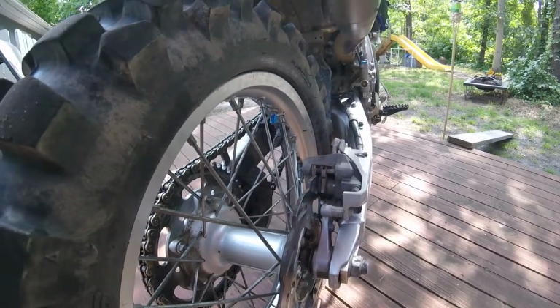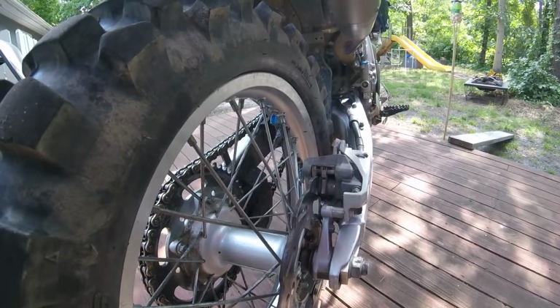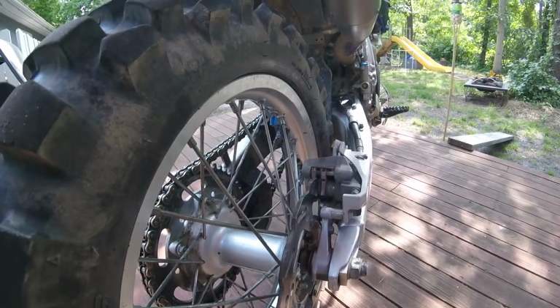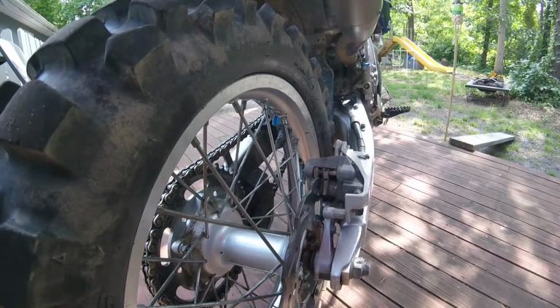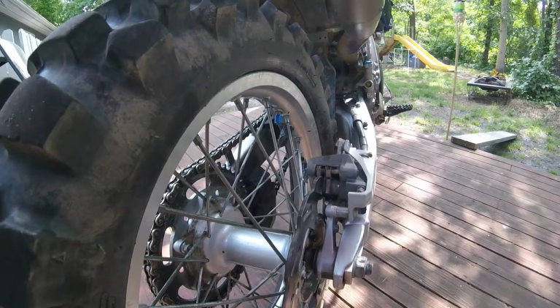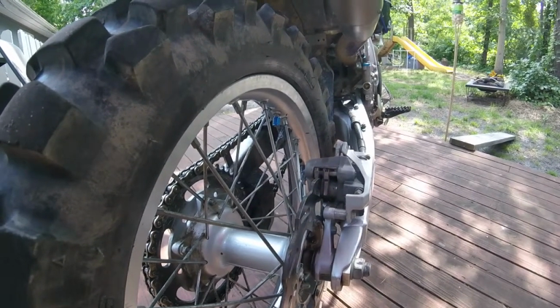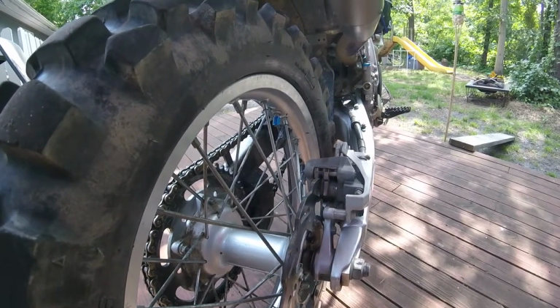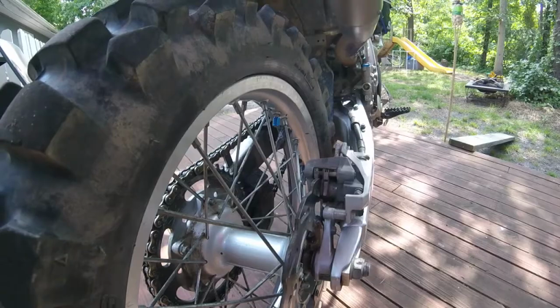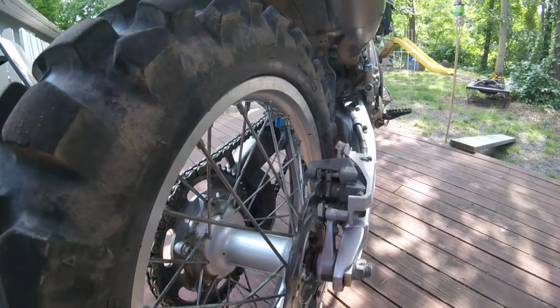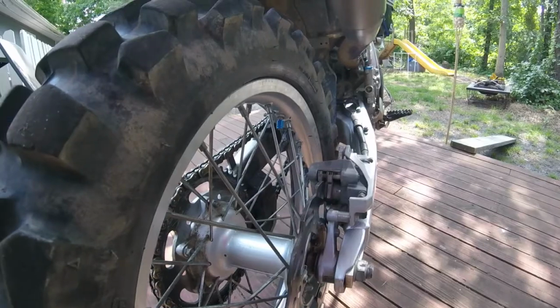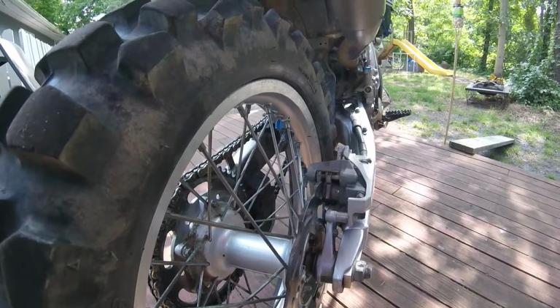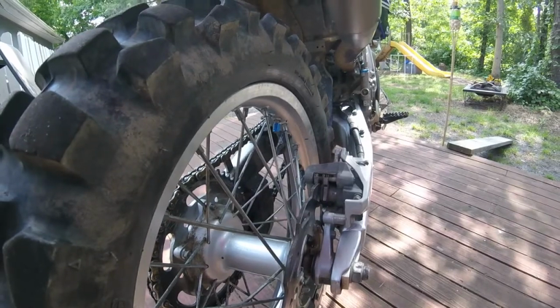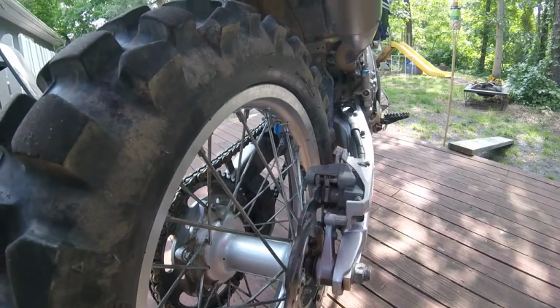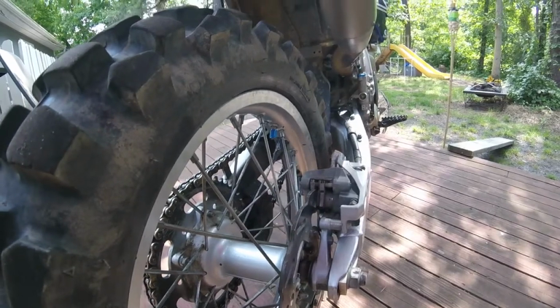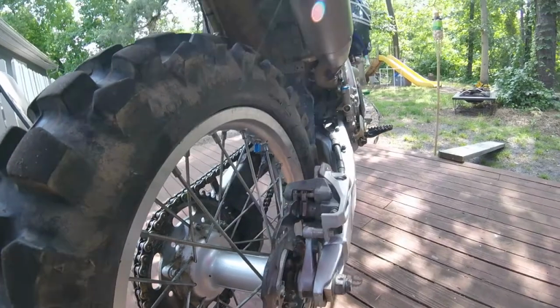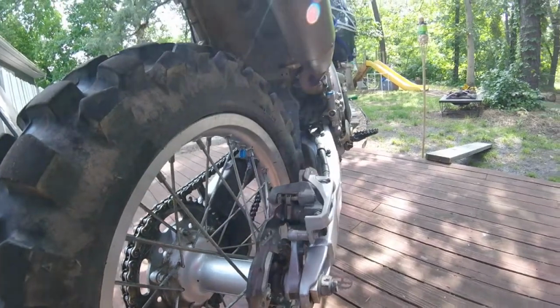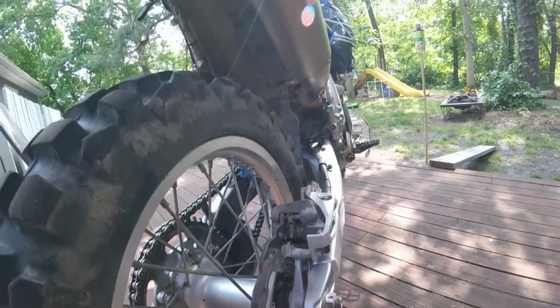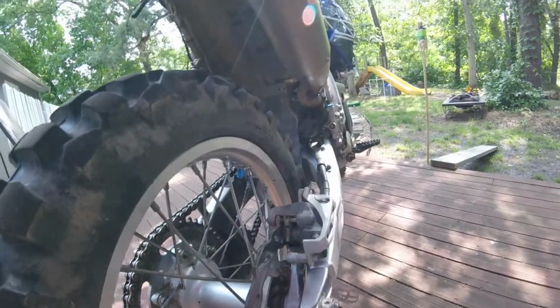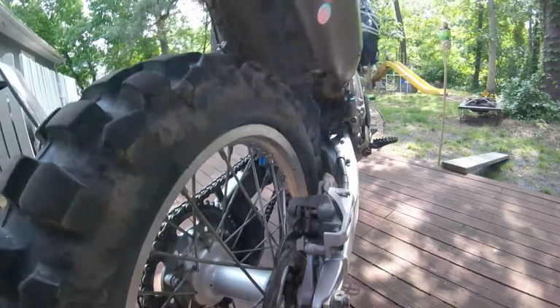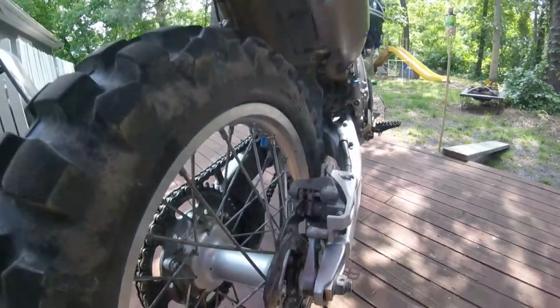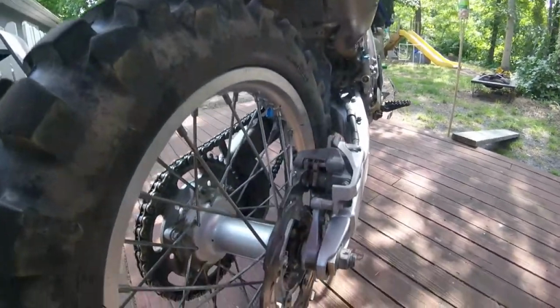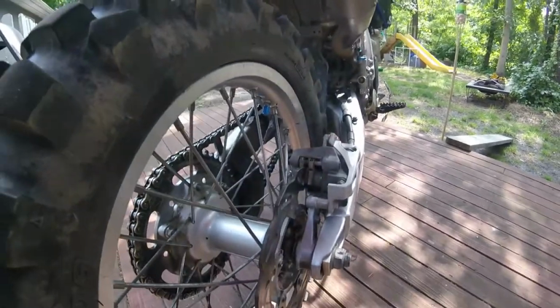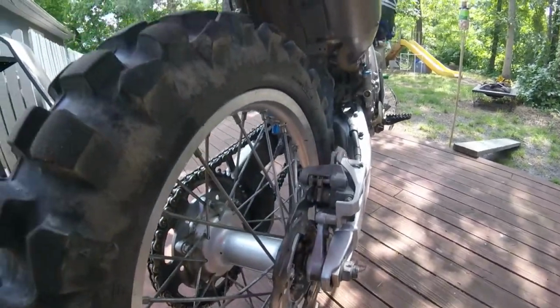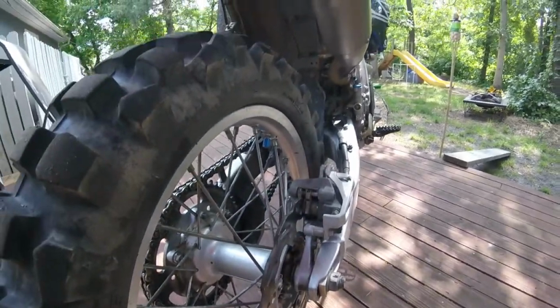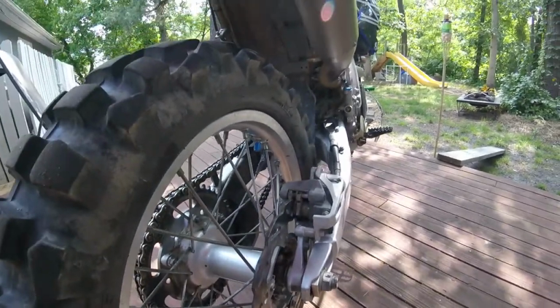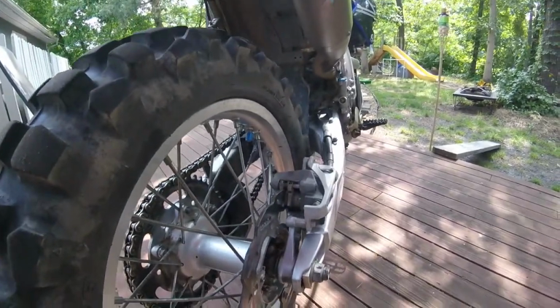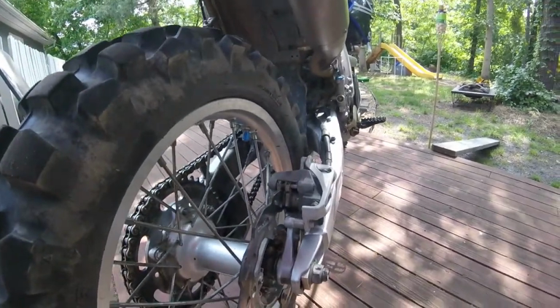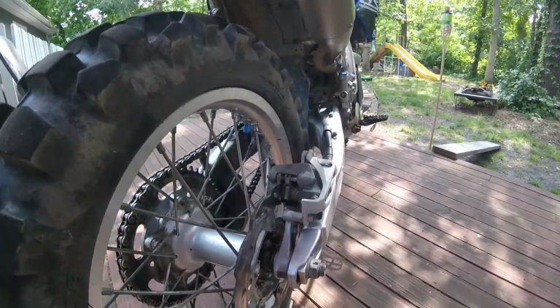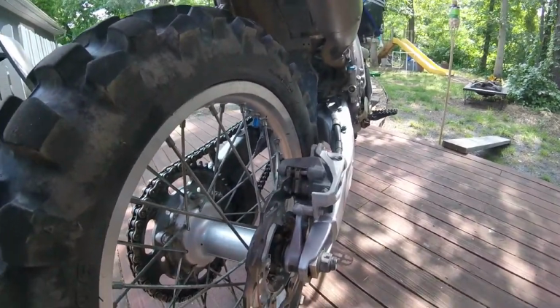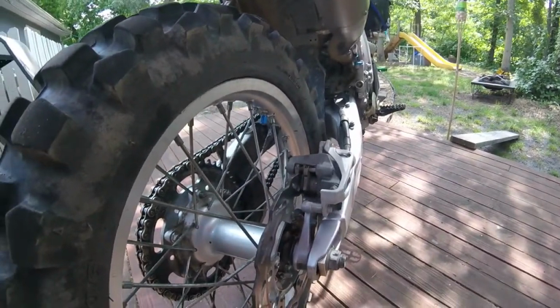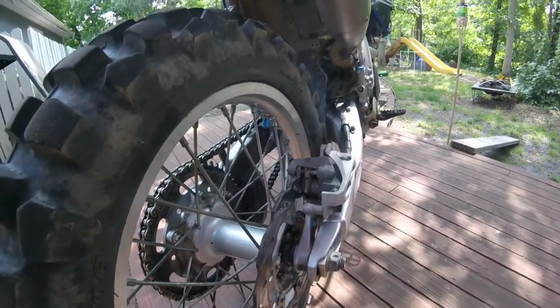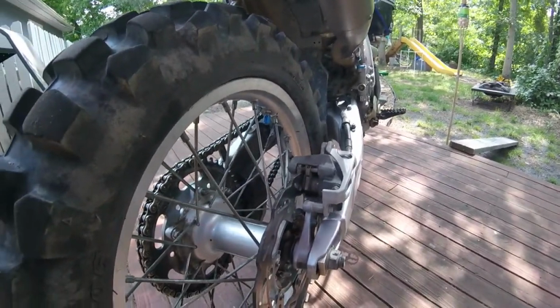I got these pads on clearance on the internet - they had pretty good reviews for nine bucks for a set, wasn't too bad.